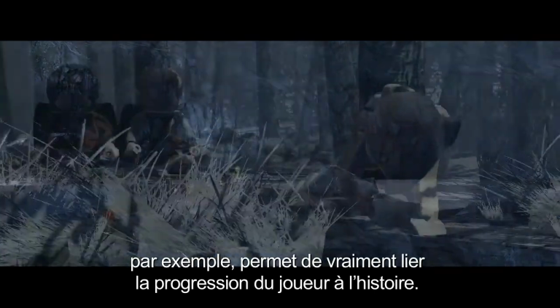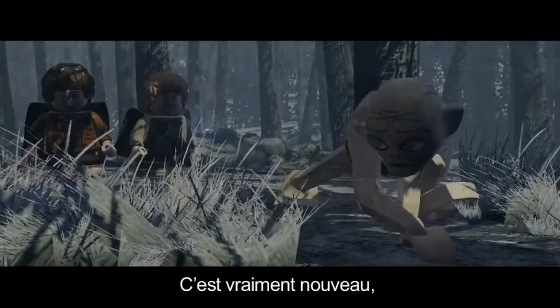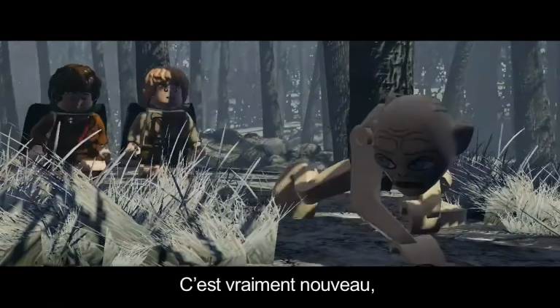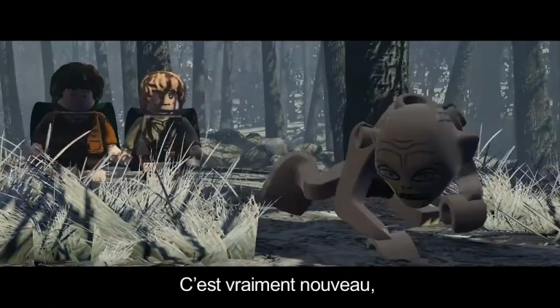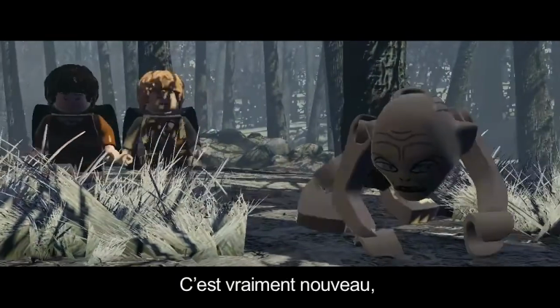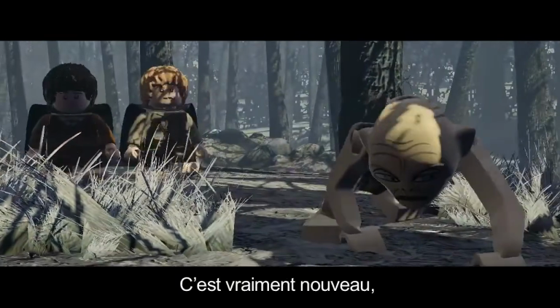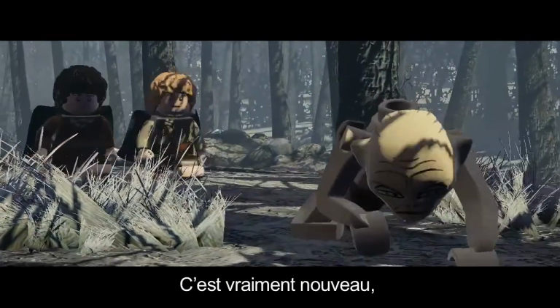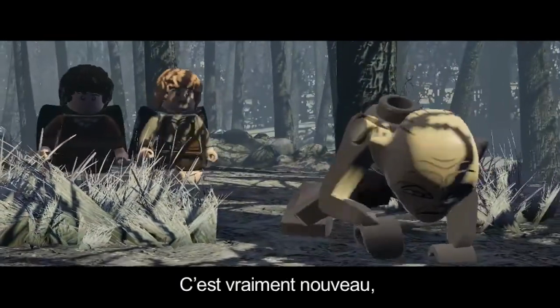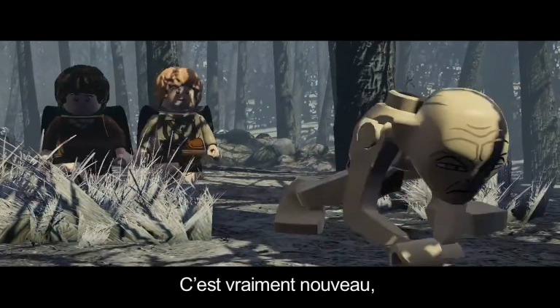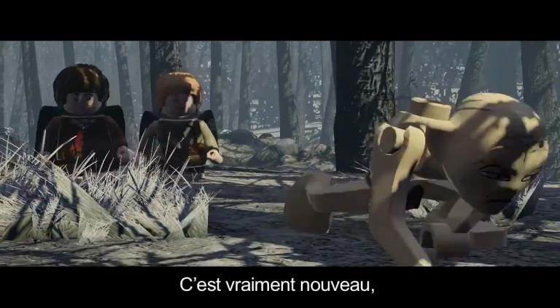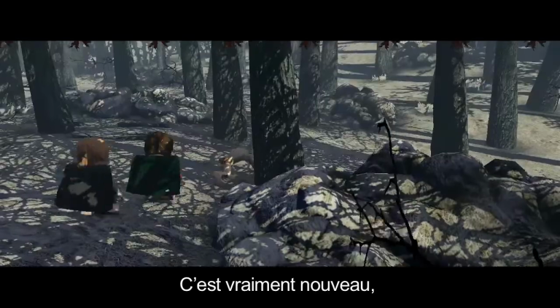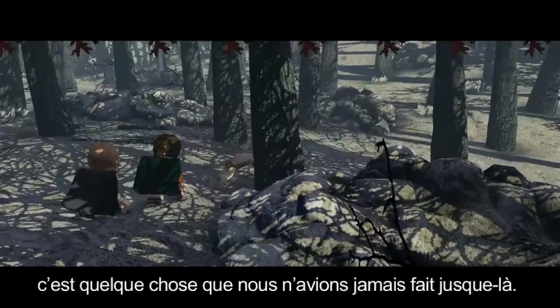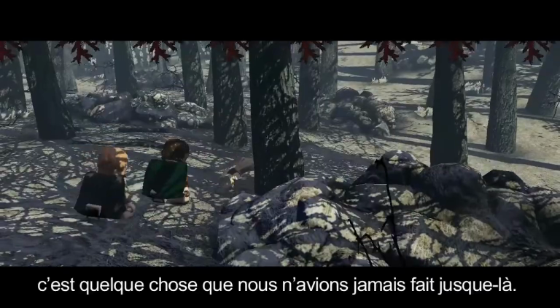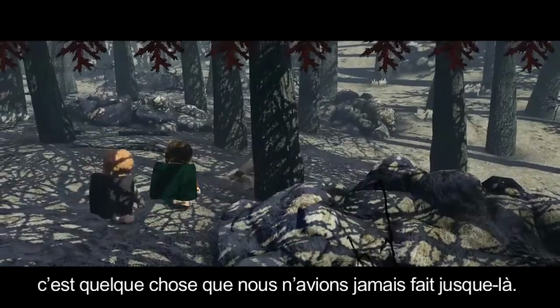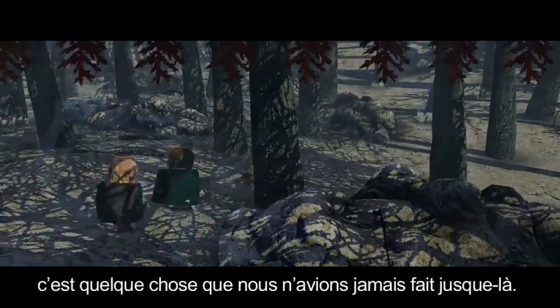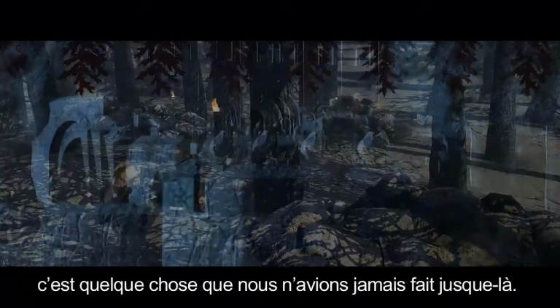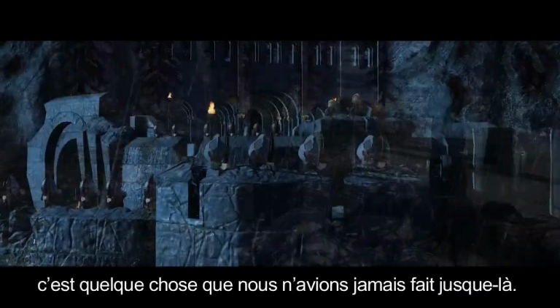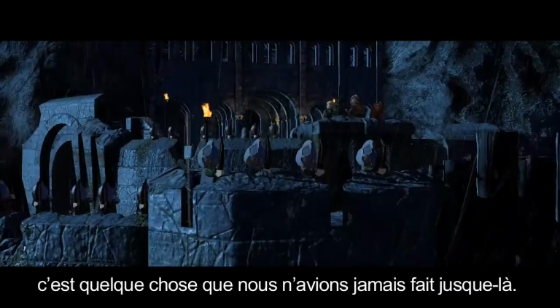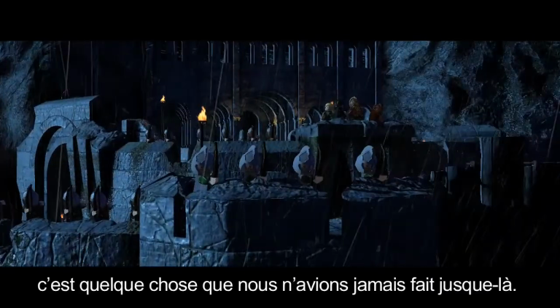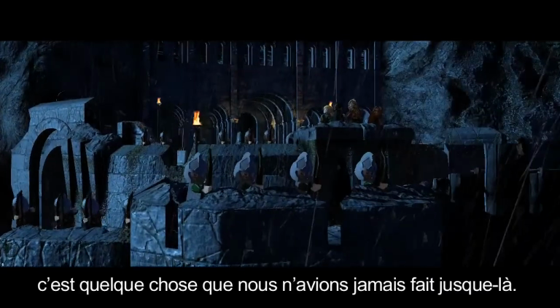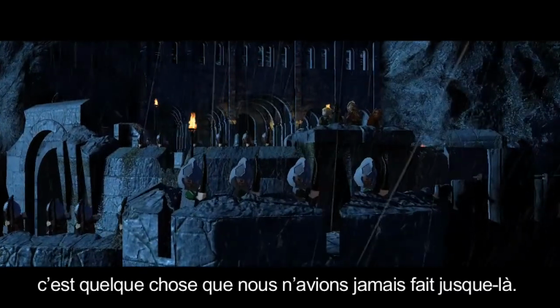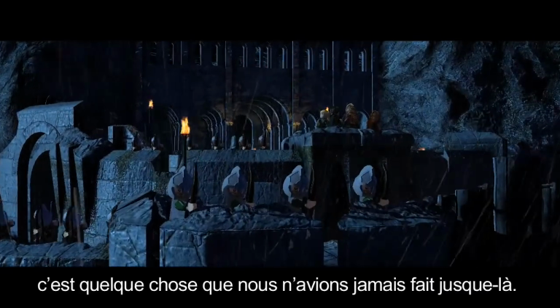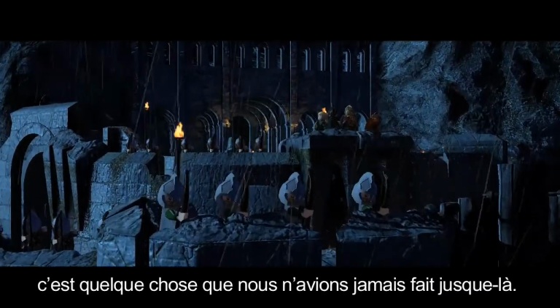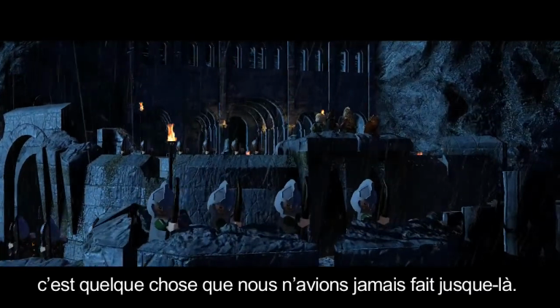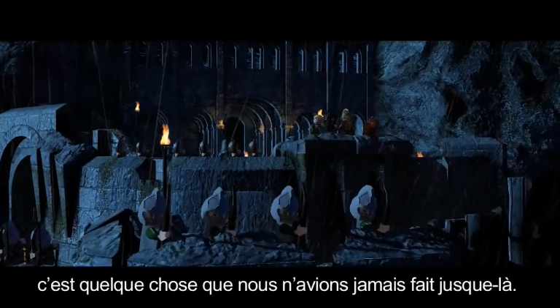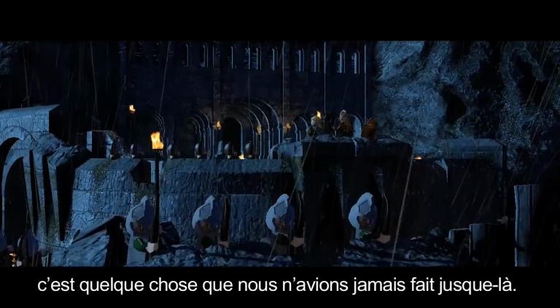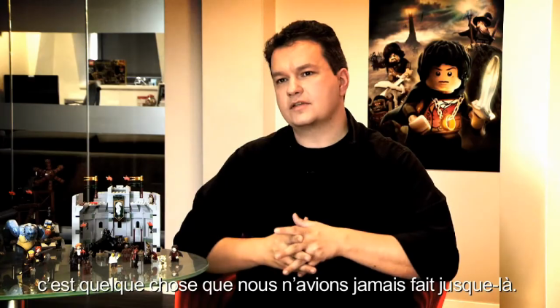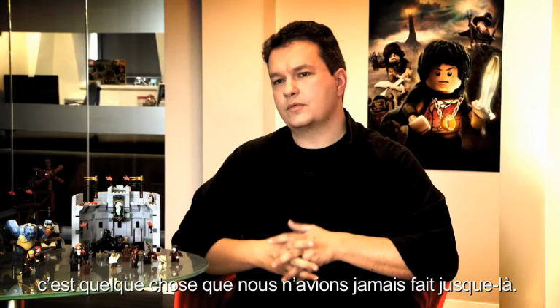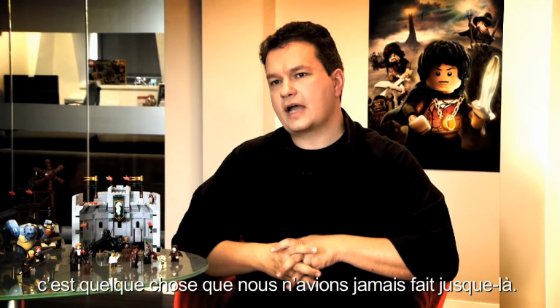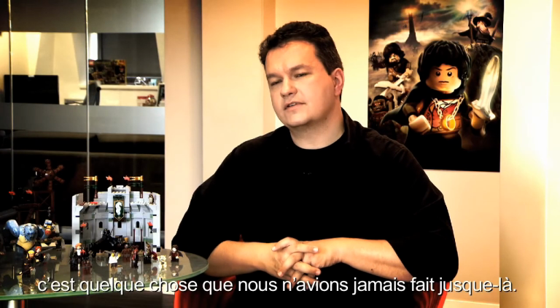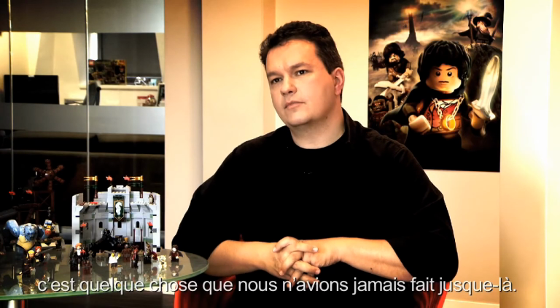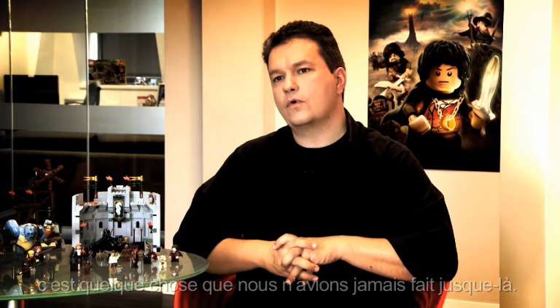A continuous and evolving narrative as the player progresses. And that's really new — that's something we haven't done before.